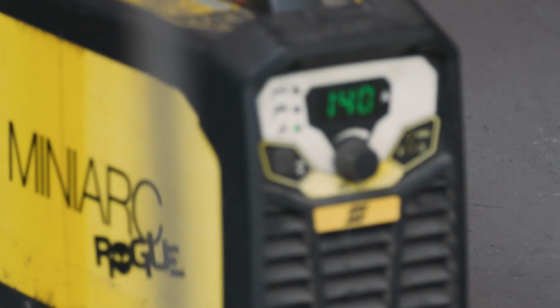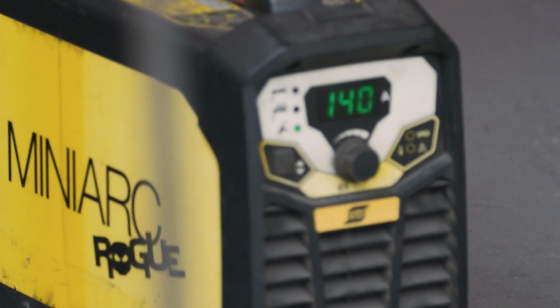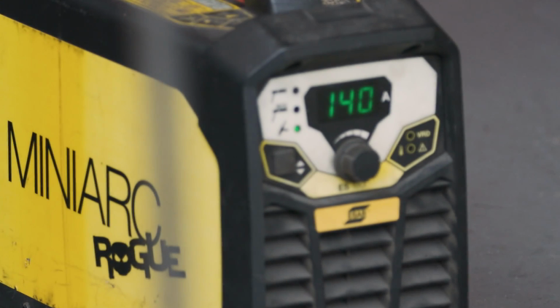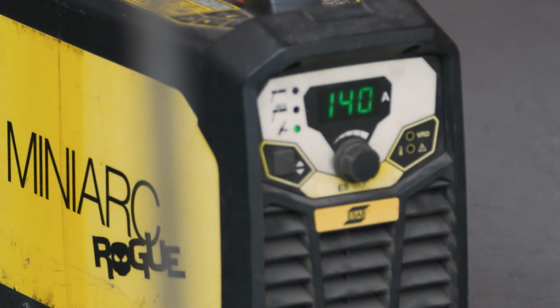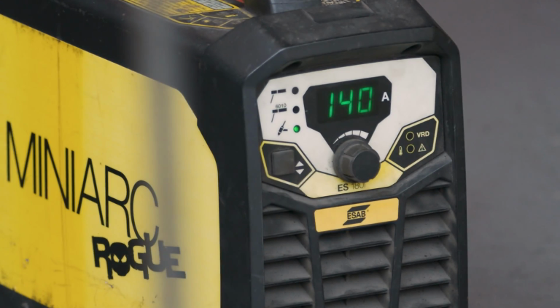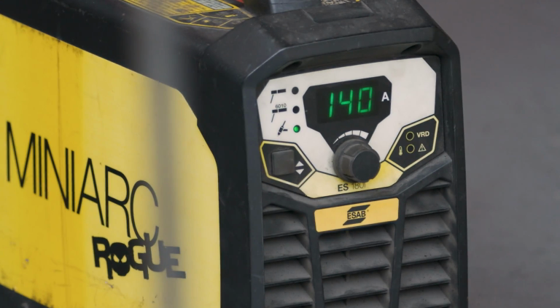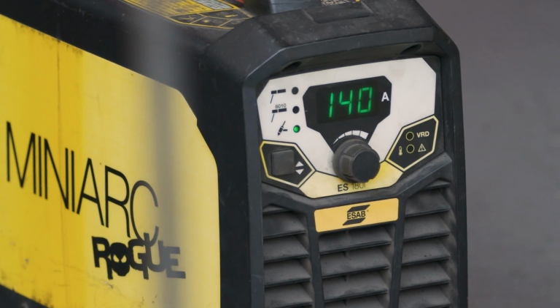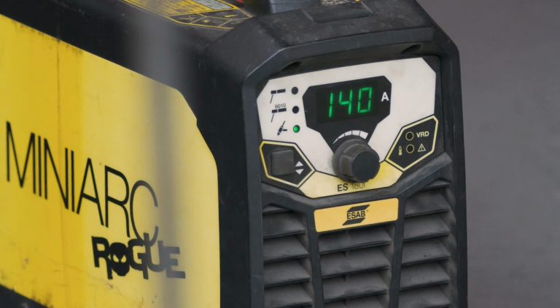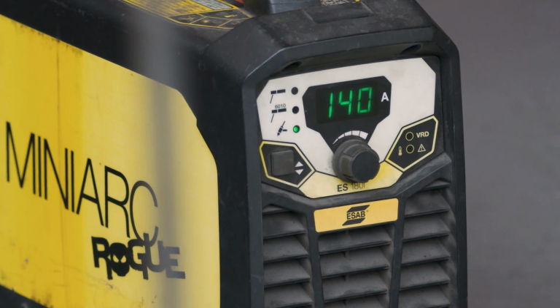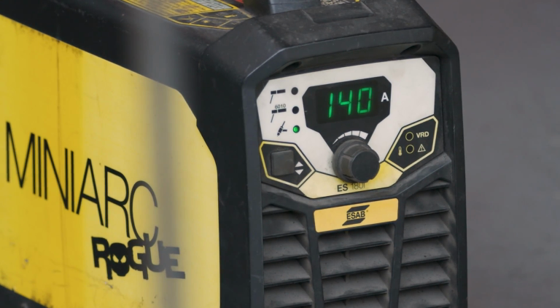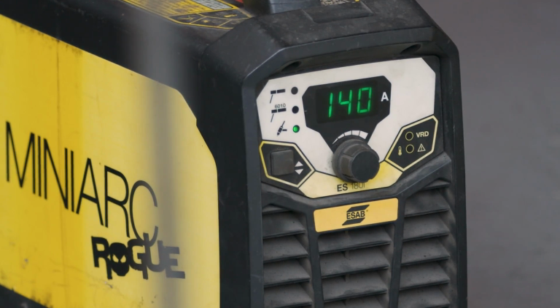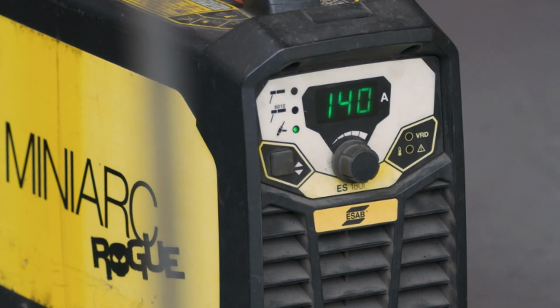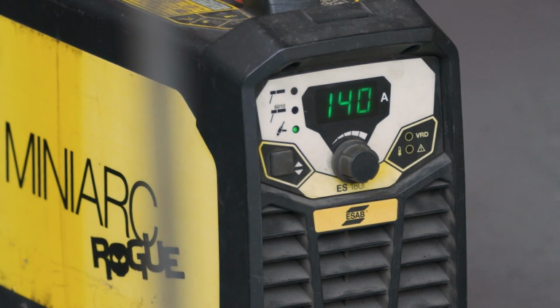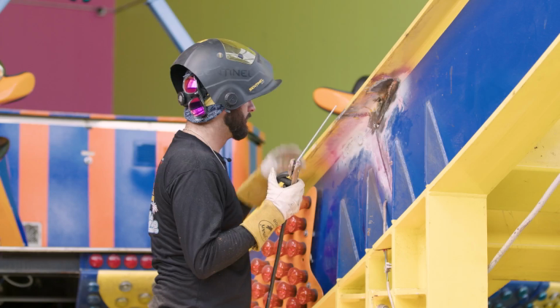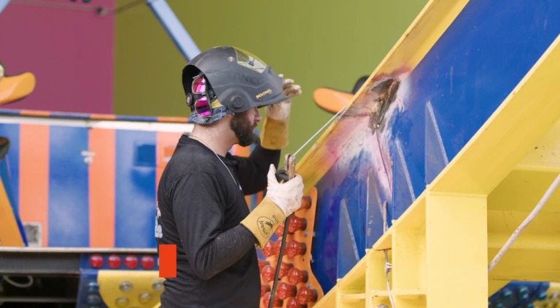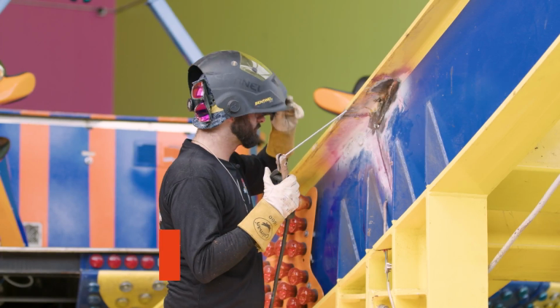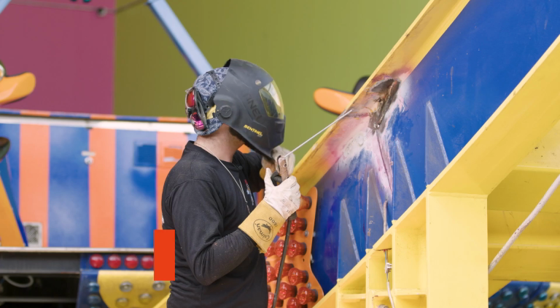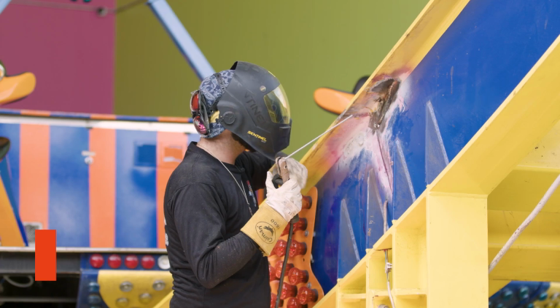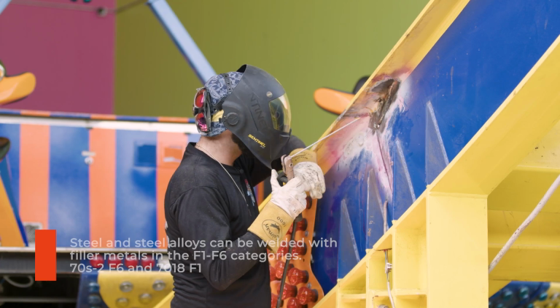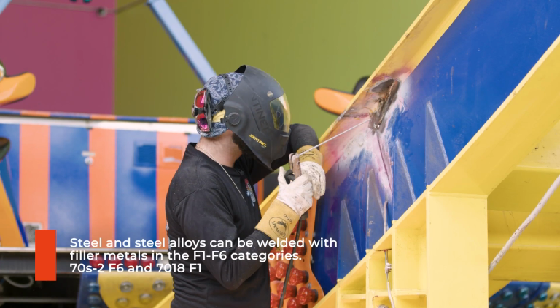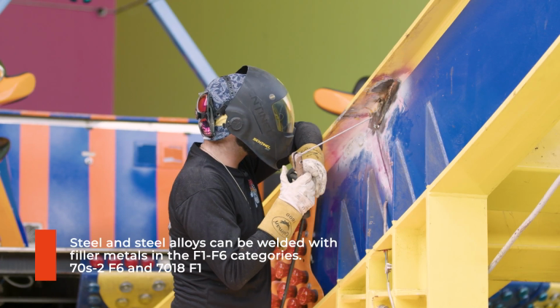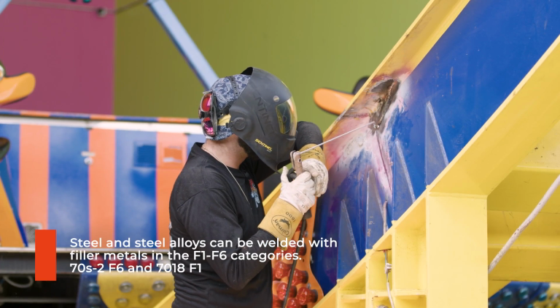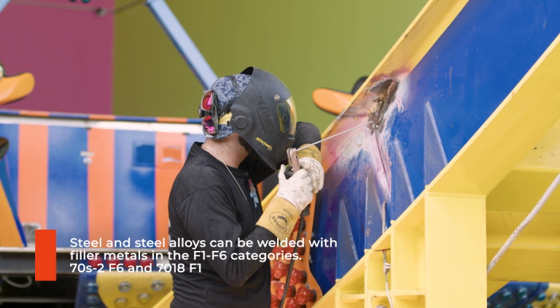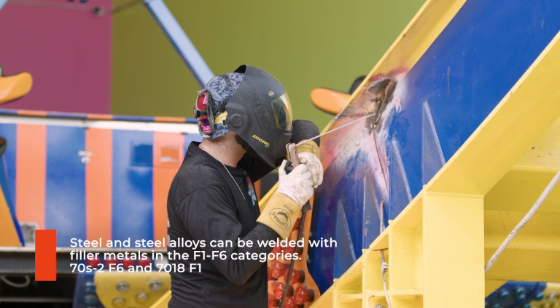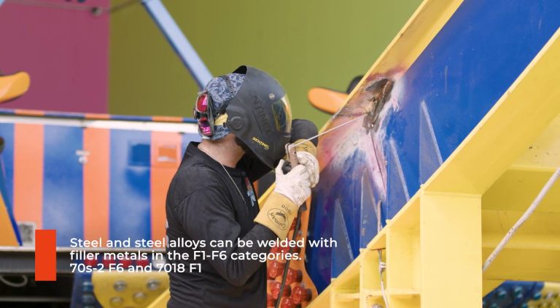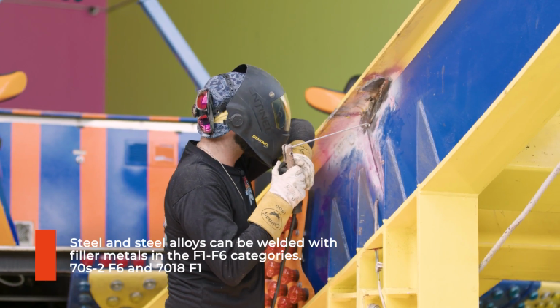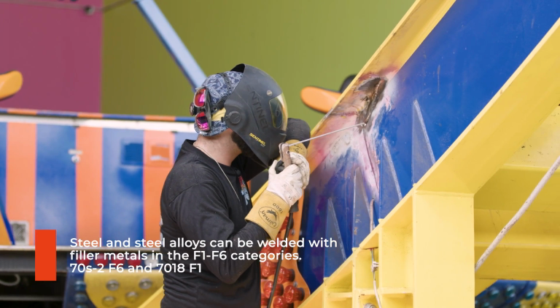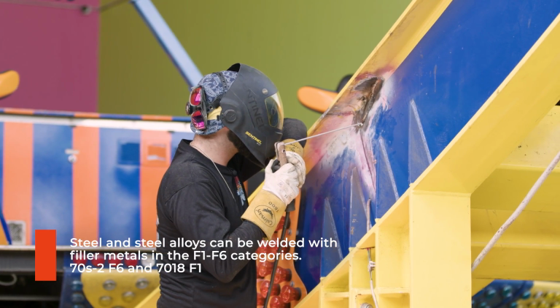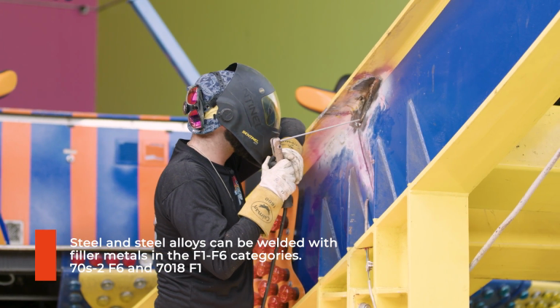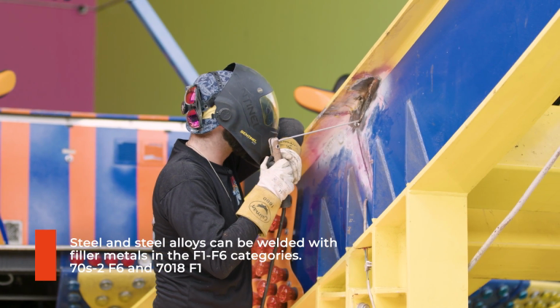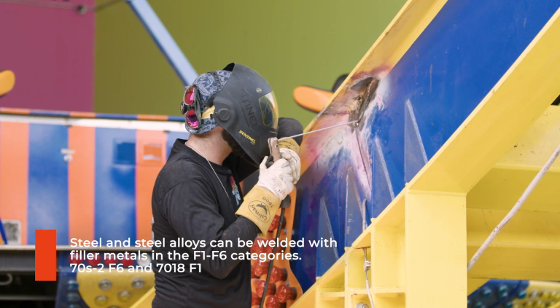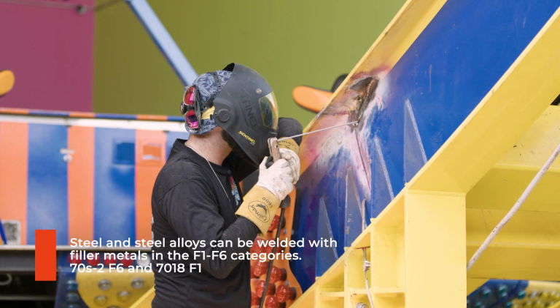That groove wasn't going to fill itself, so we switched the leads over to electrode positive, switched over to 7018, and now we're able to carry a little bit more iron and get this thing finished up.